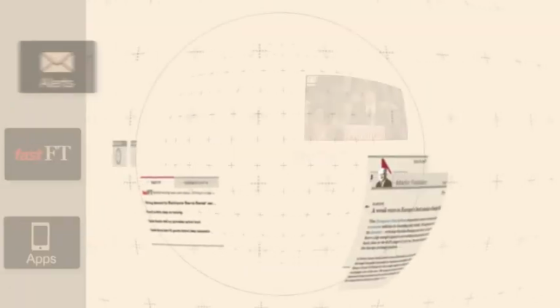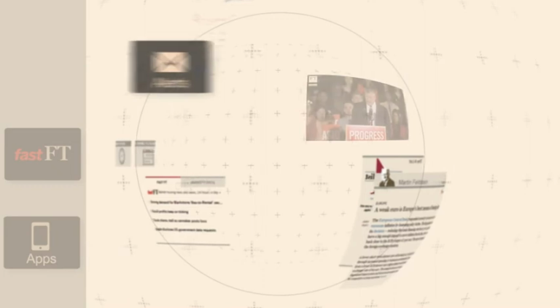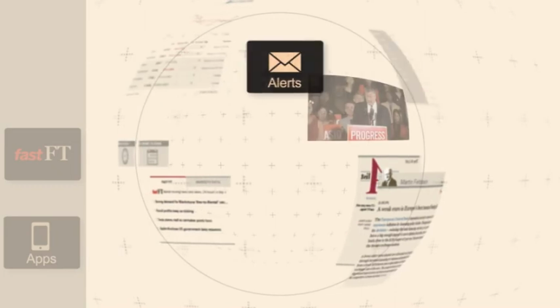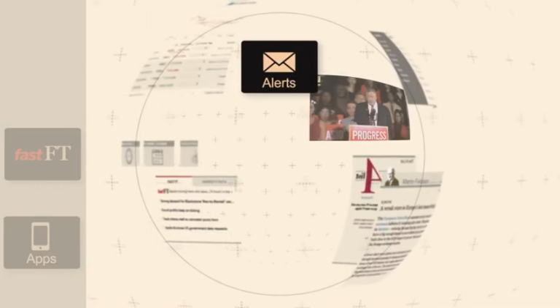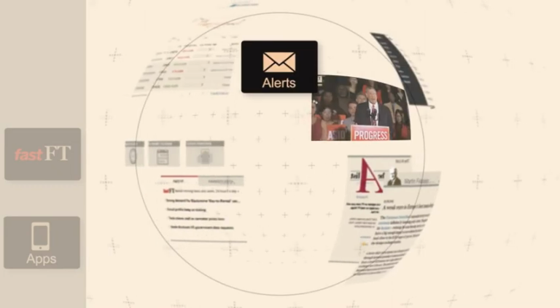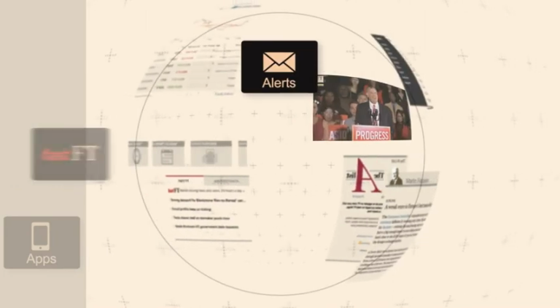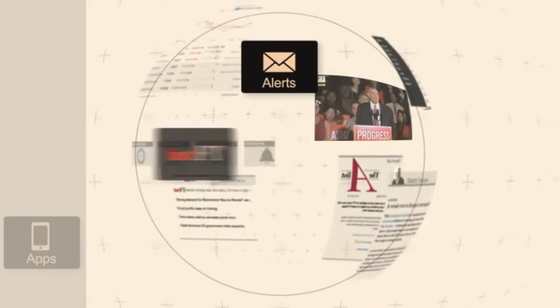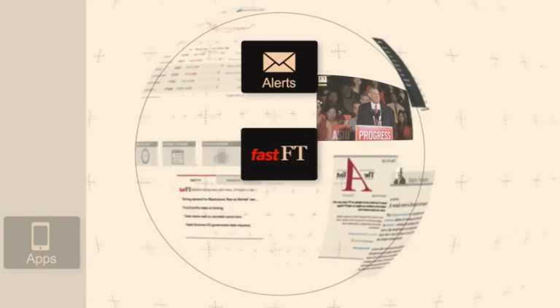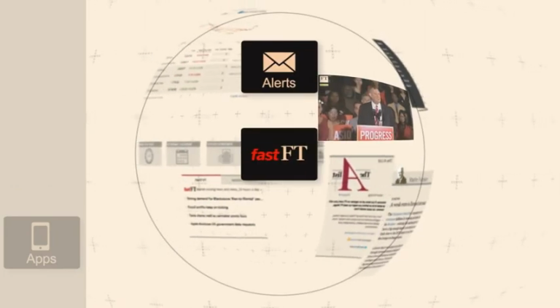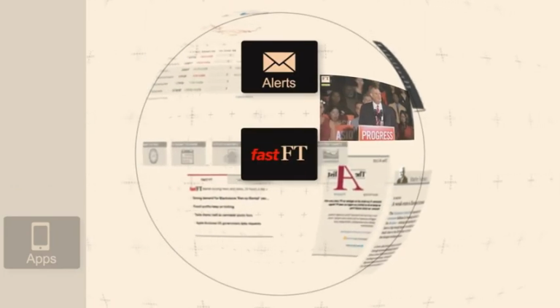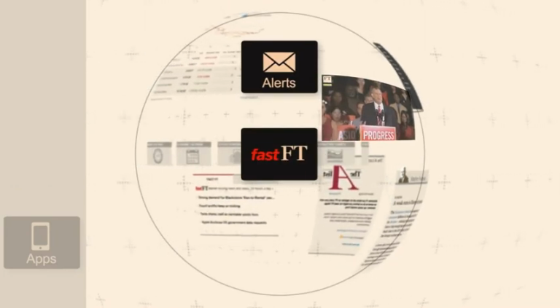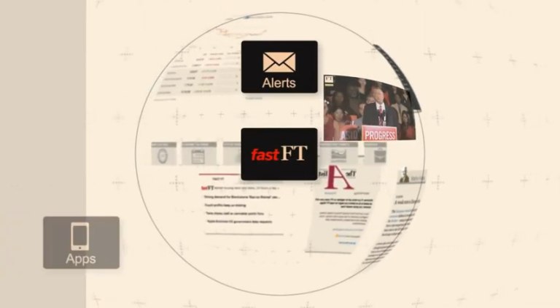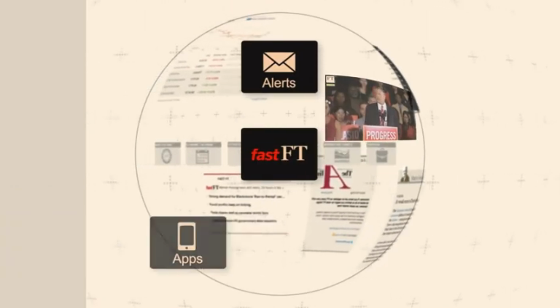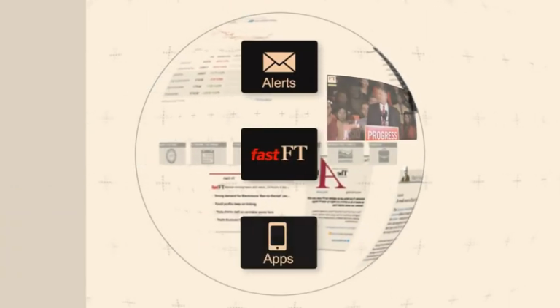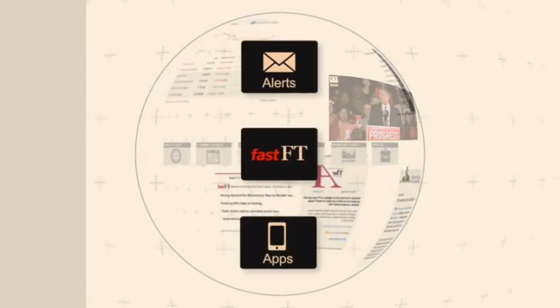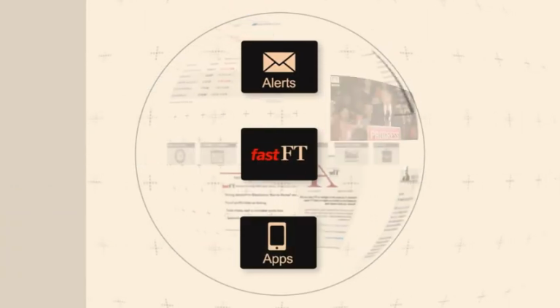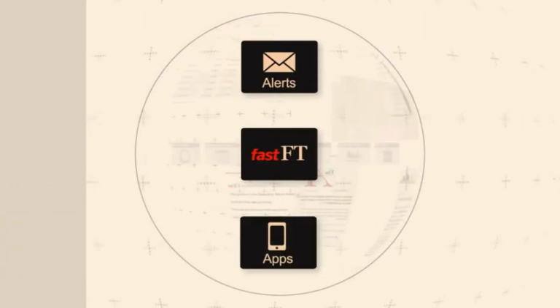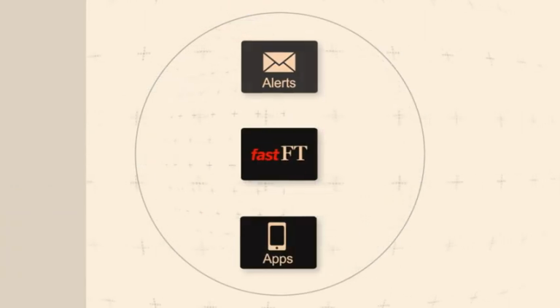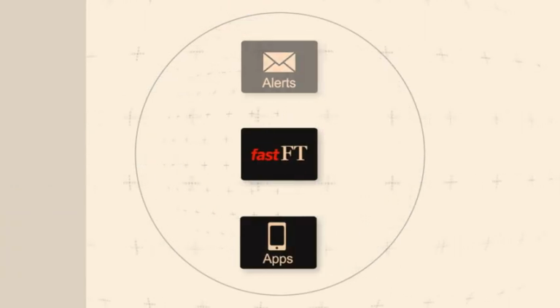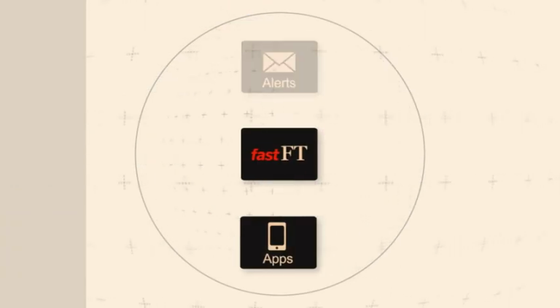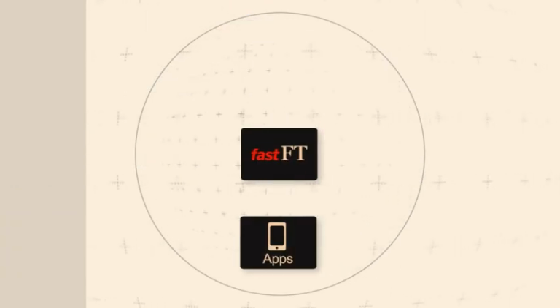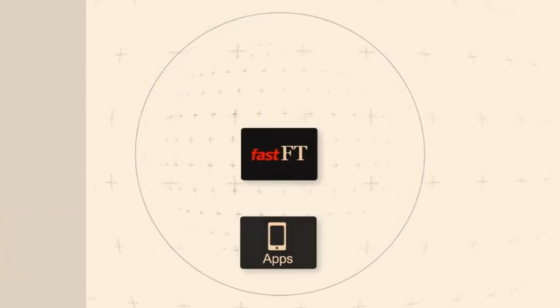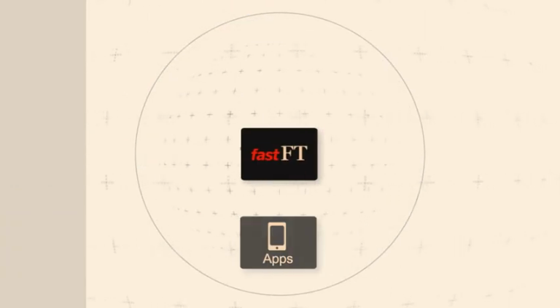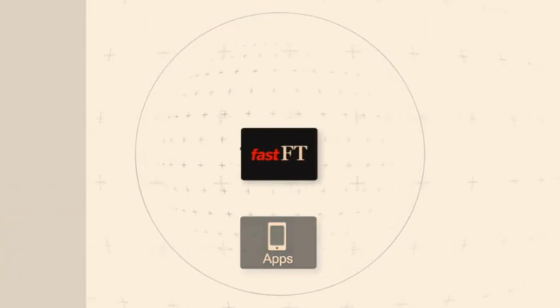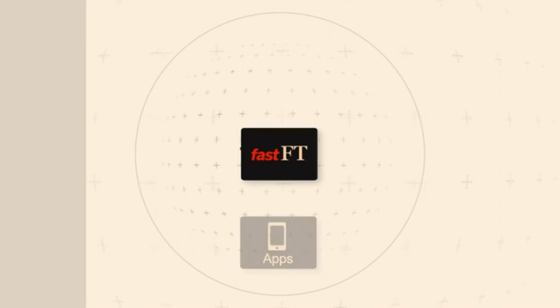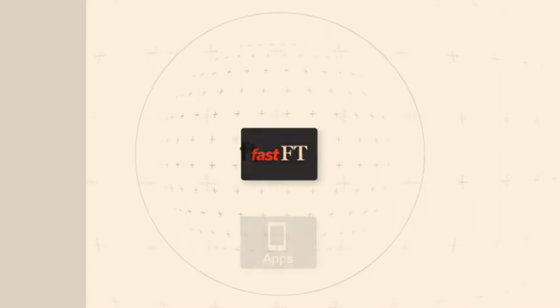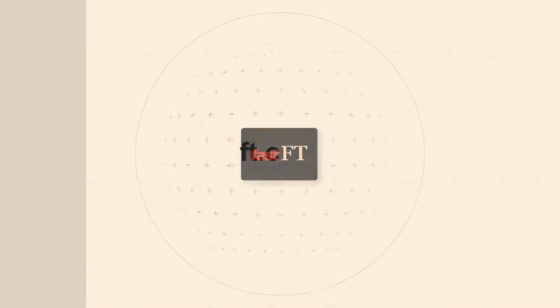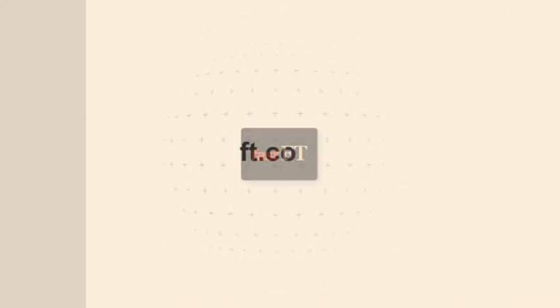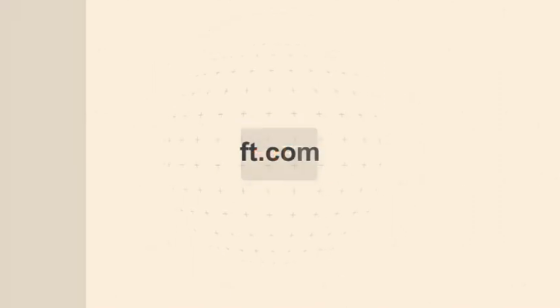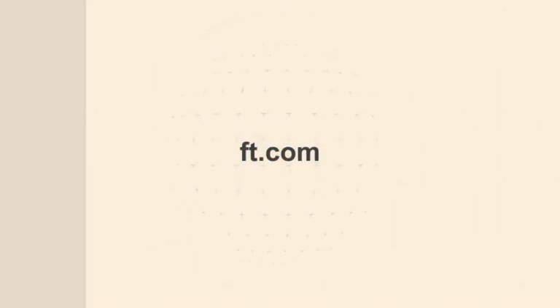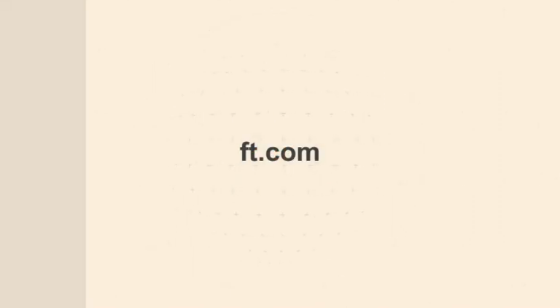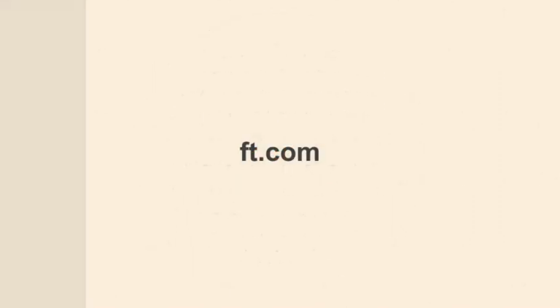Instant updates, insights and anywhere access — just some of the ways your FT subscription helps you work smarter.